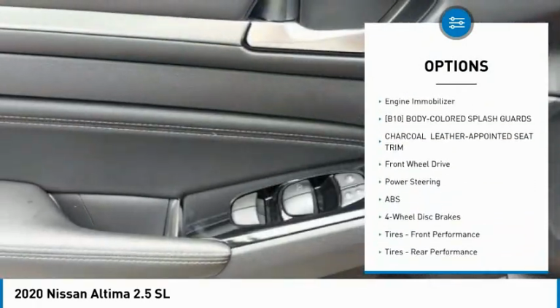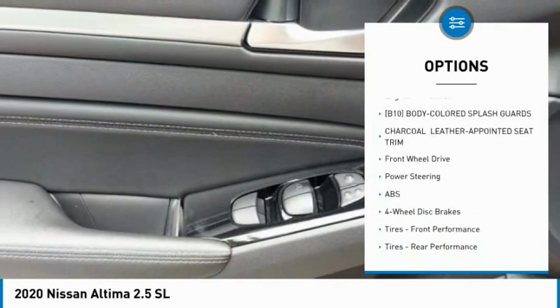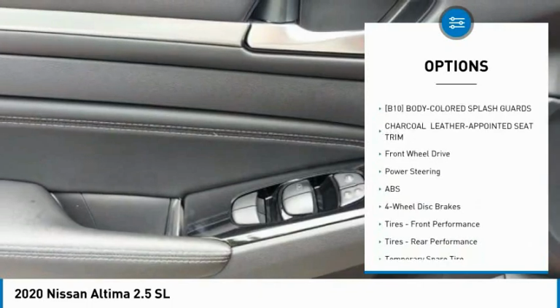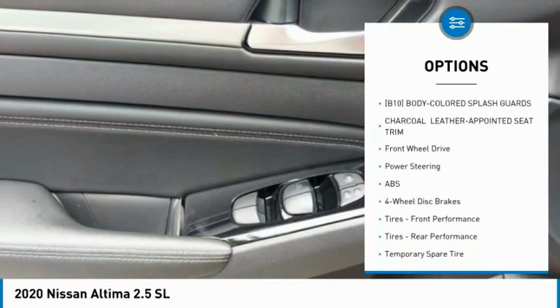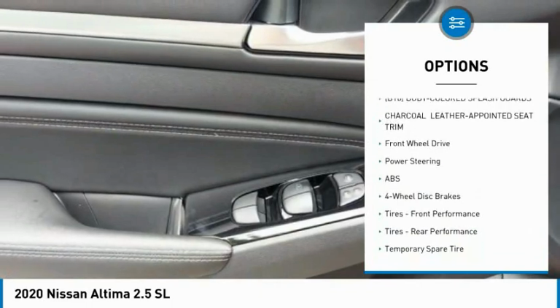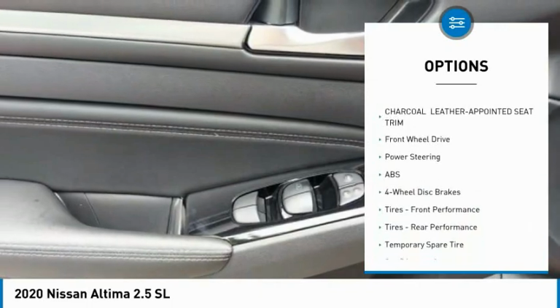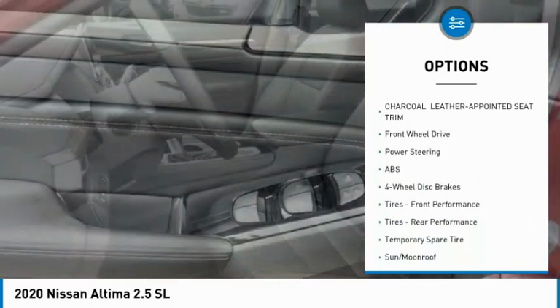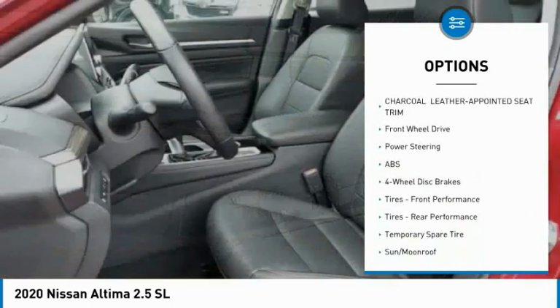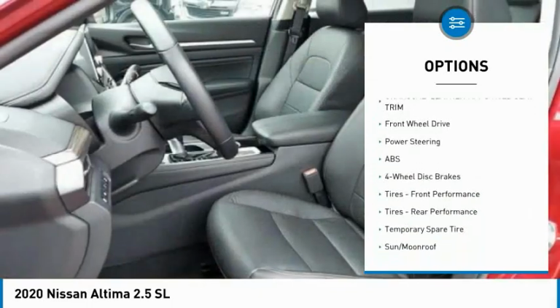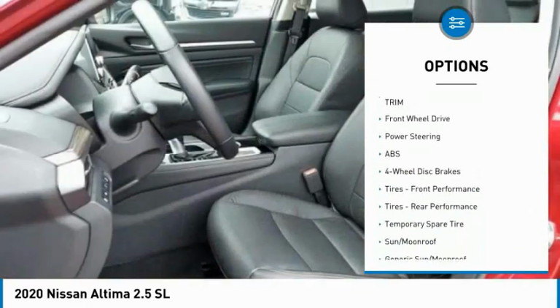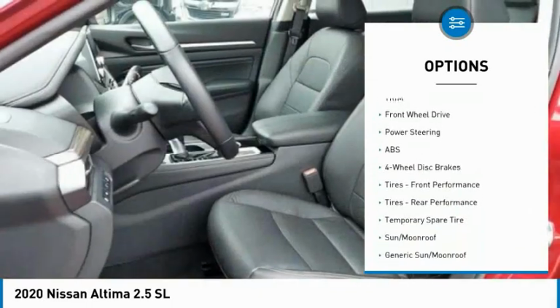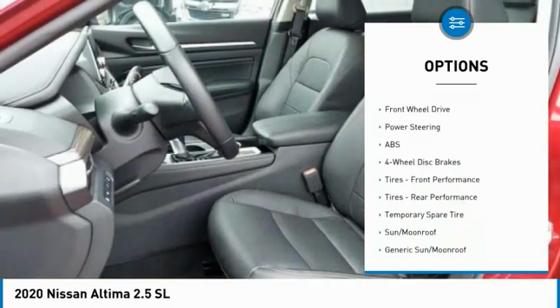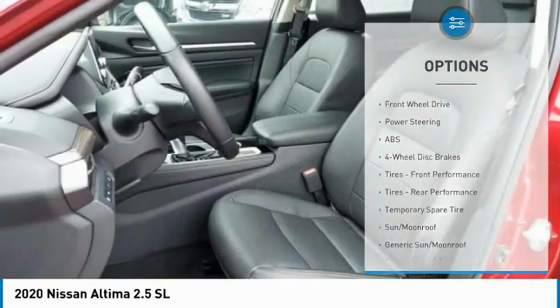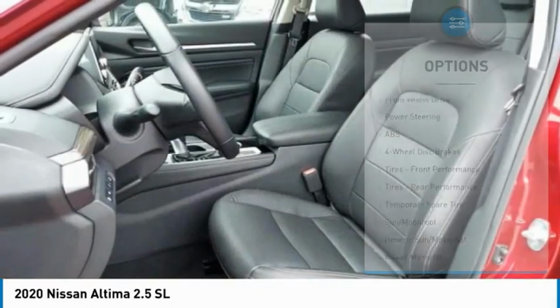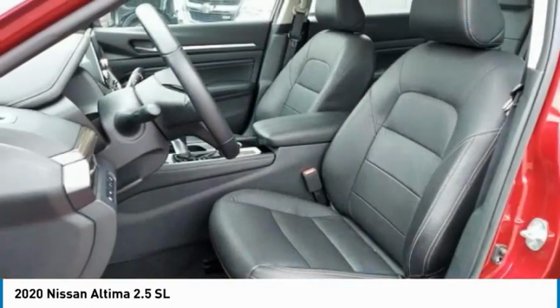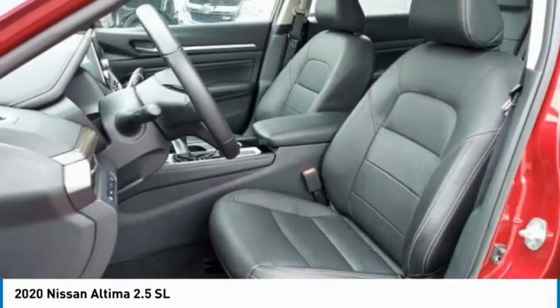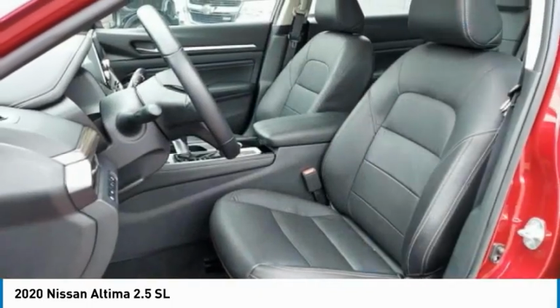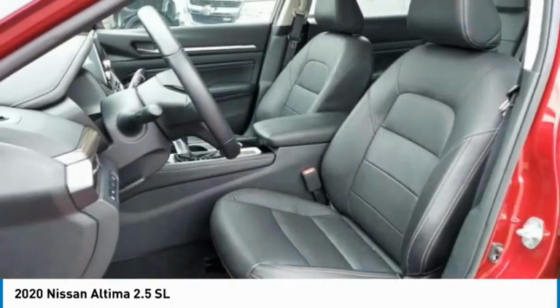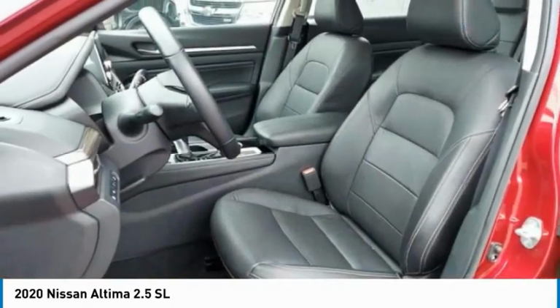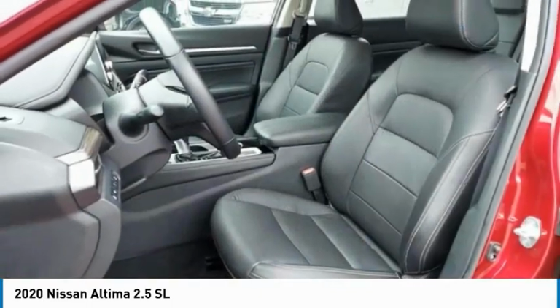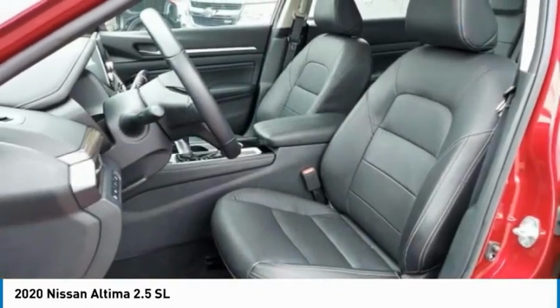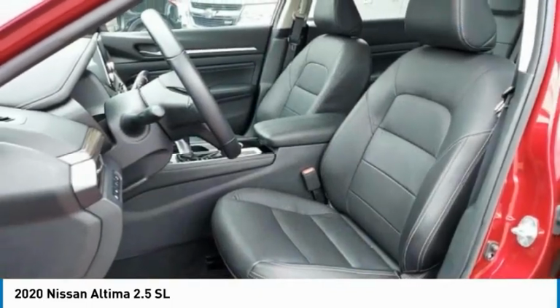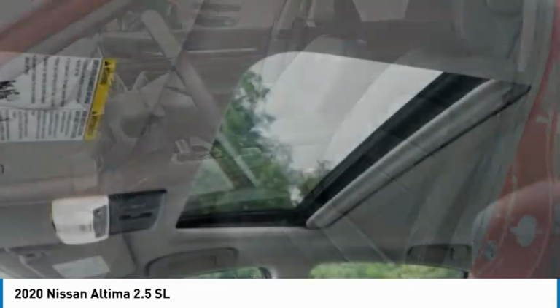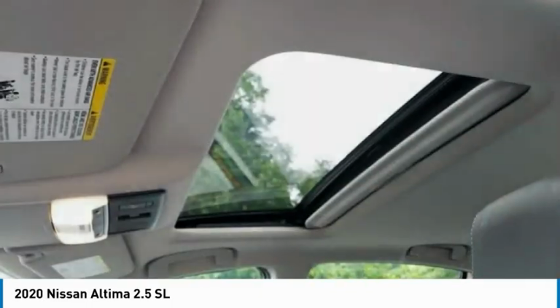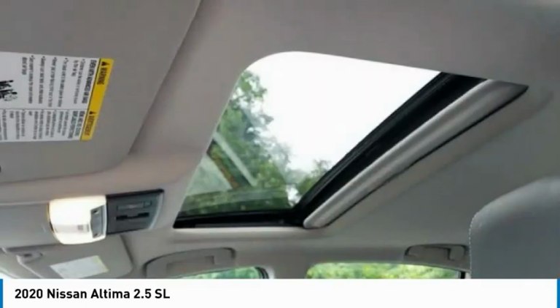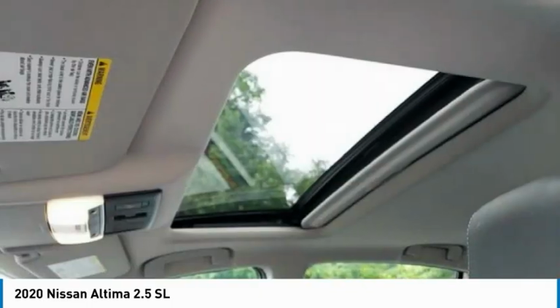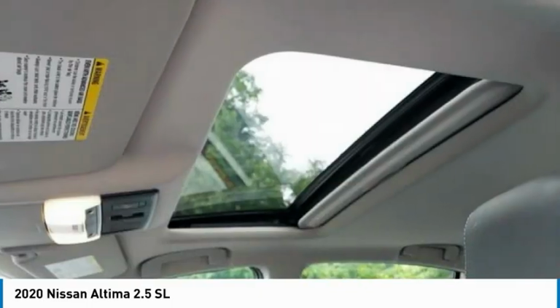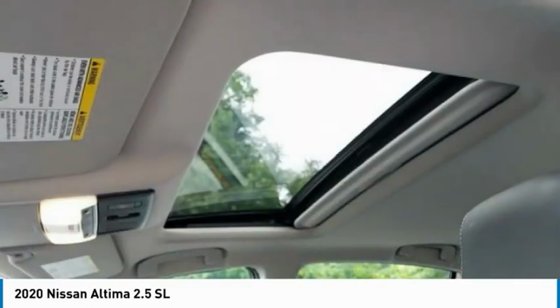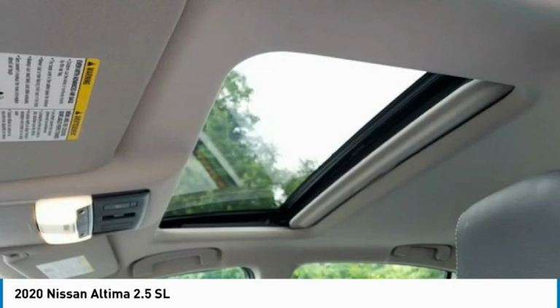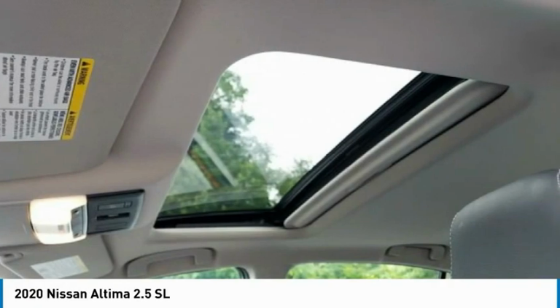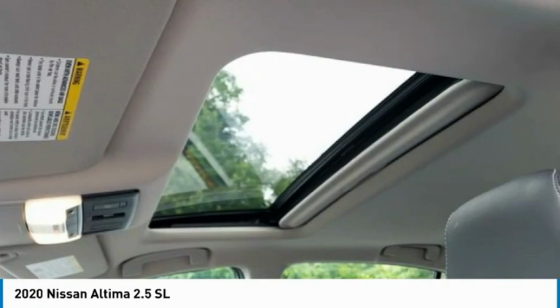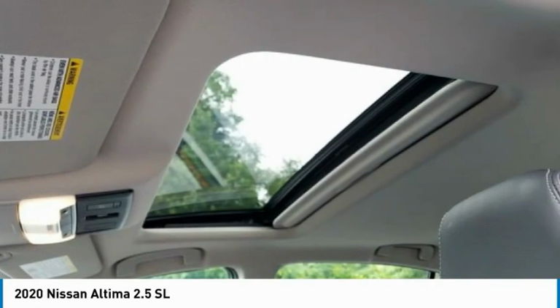Brake assist, traction control, stability control, daytime running lights, engine immobilizer.